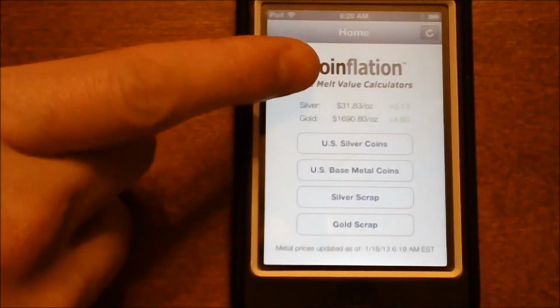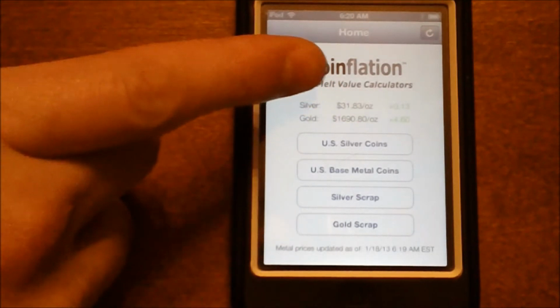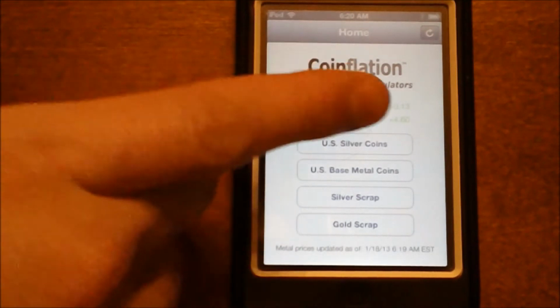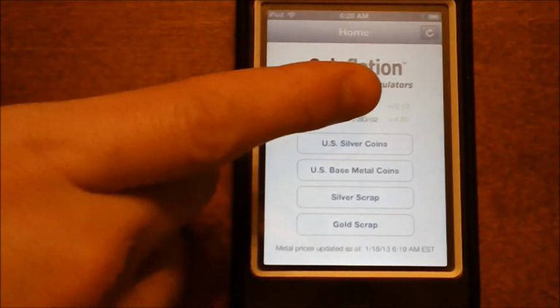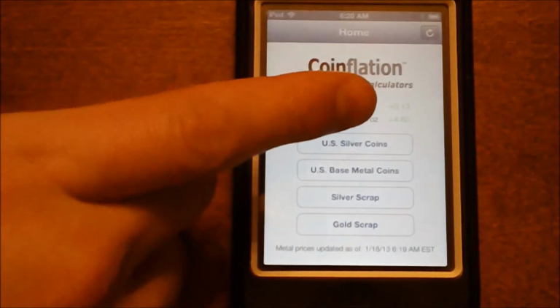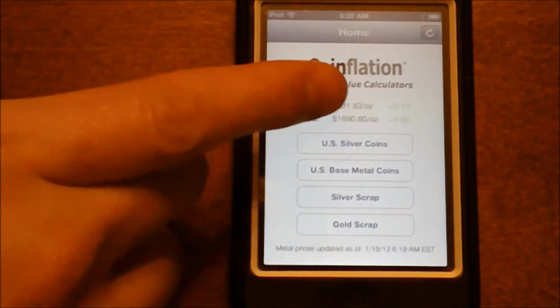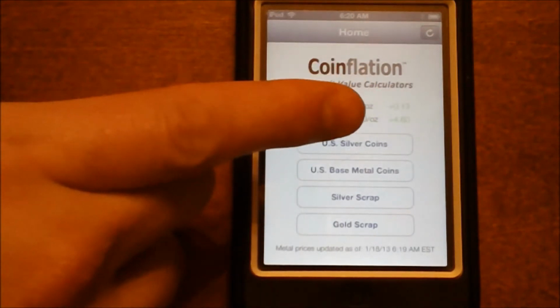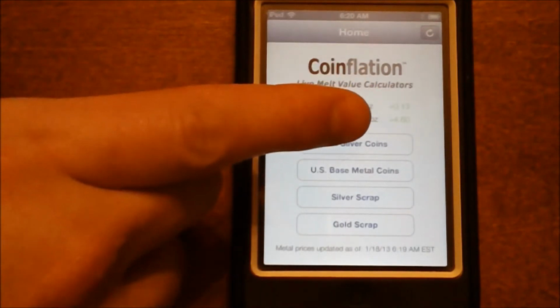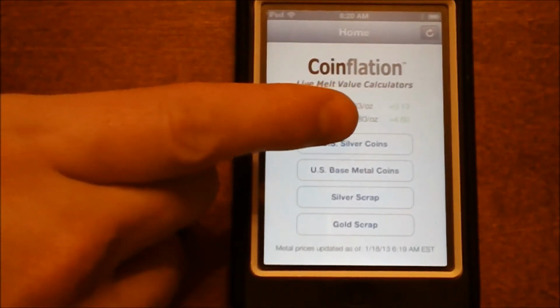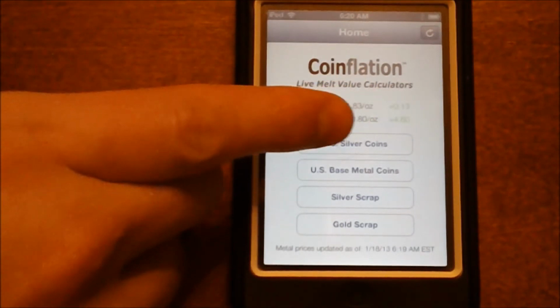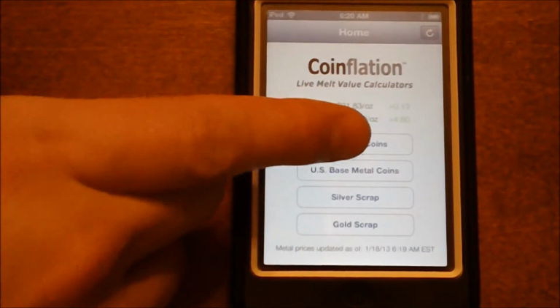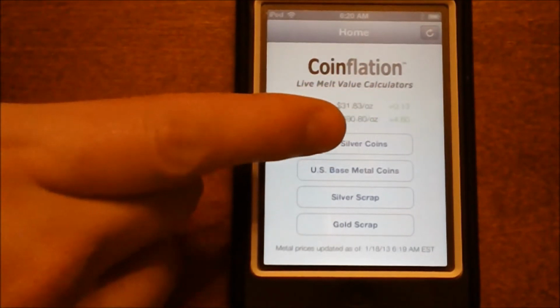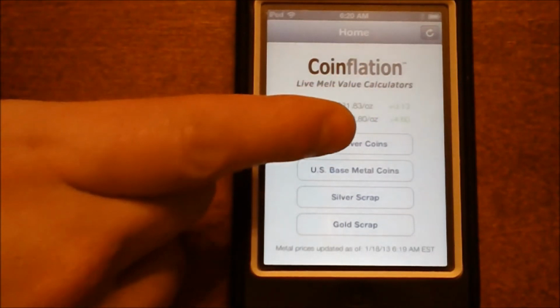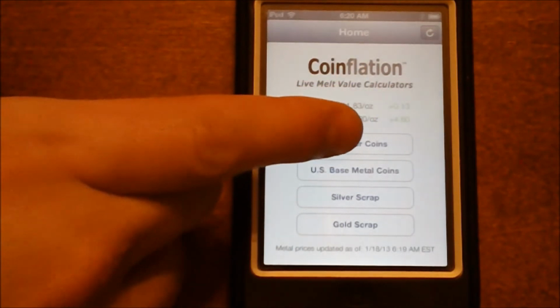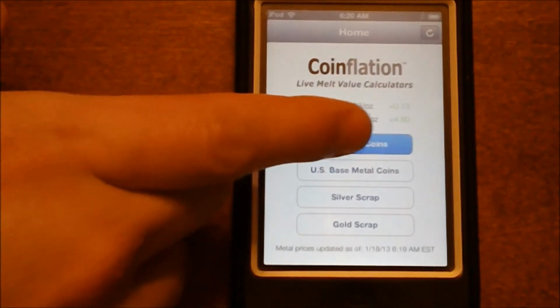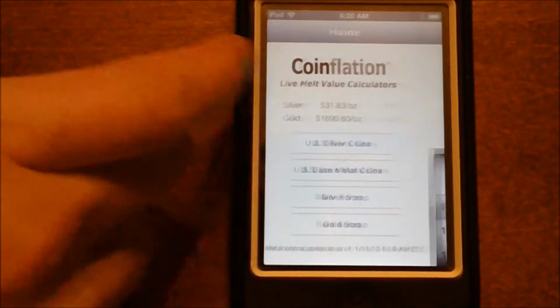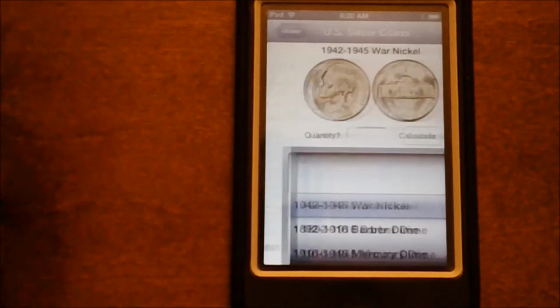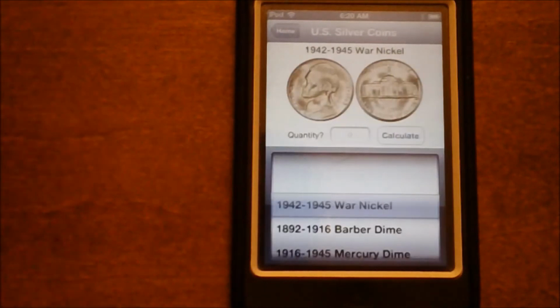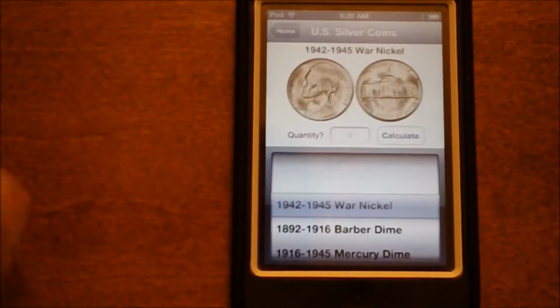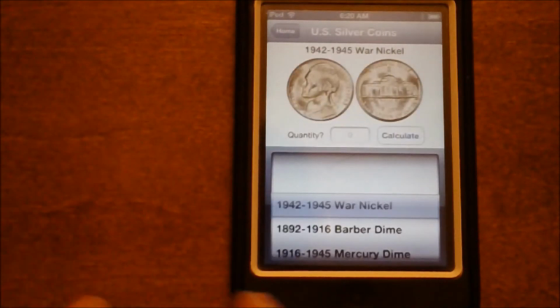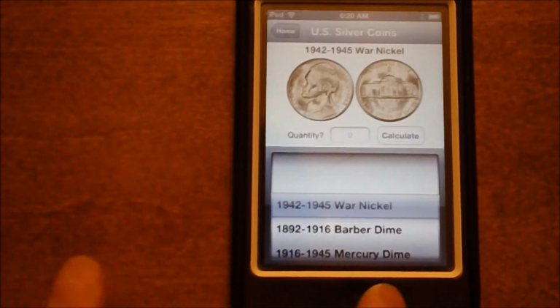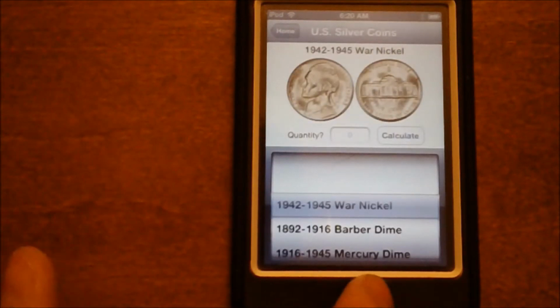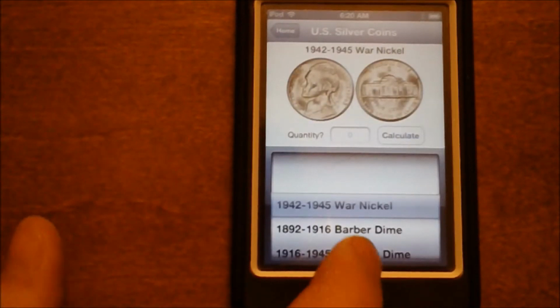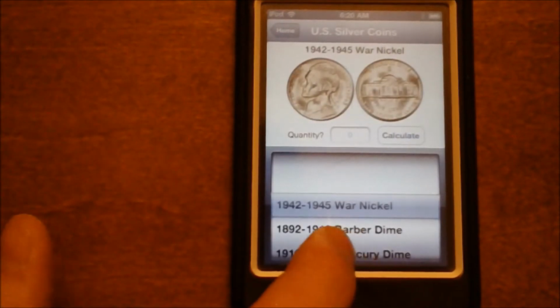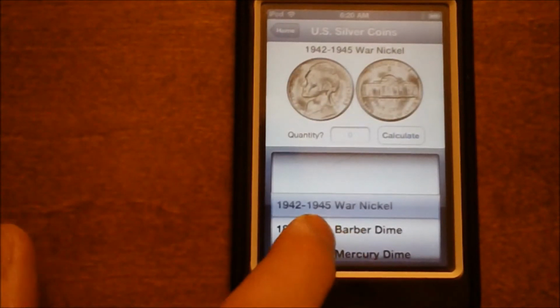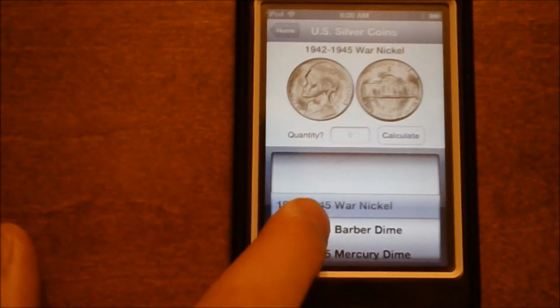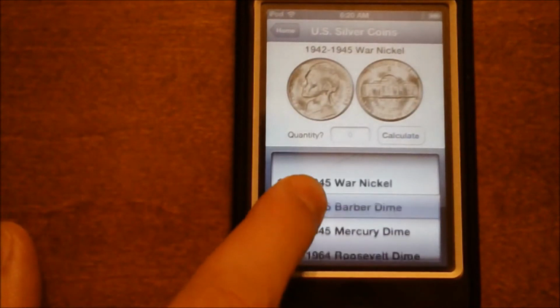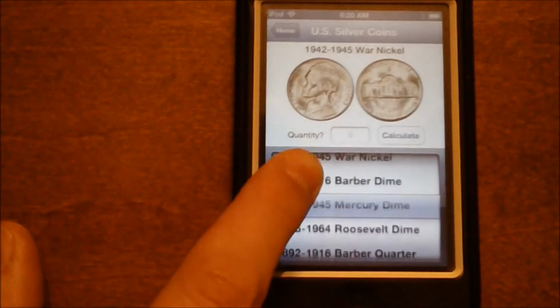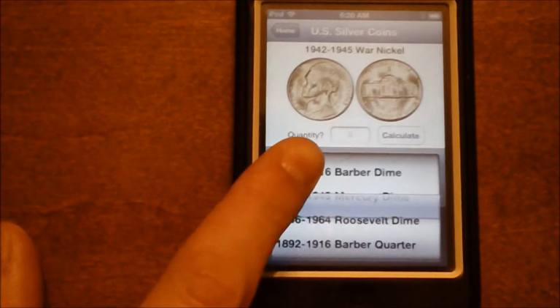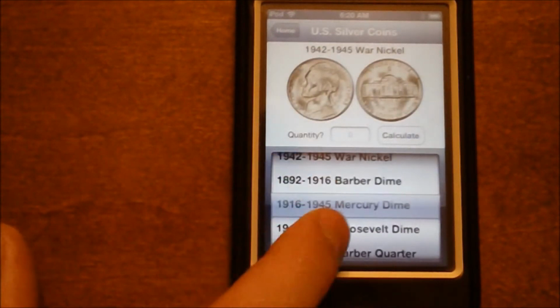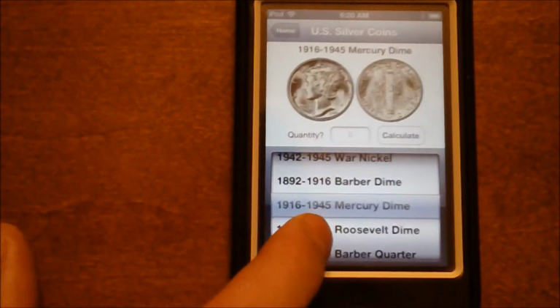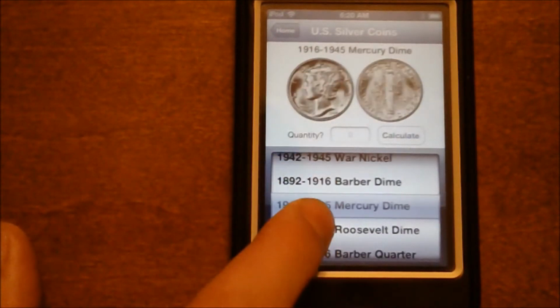Once you open the app you're going to go ahead and select US Silver Coins, and then you'll just scroll to the type of coin that you have.